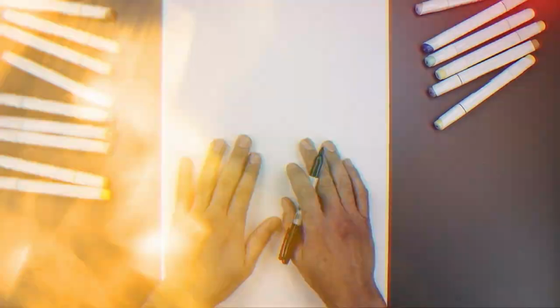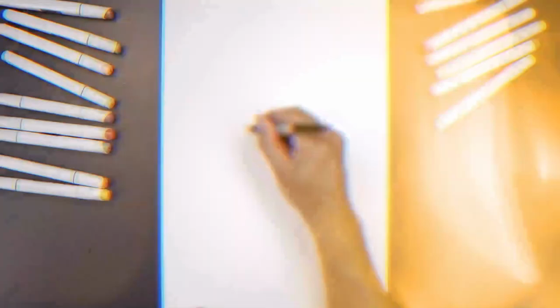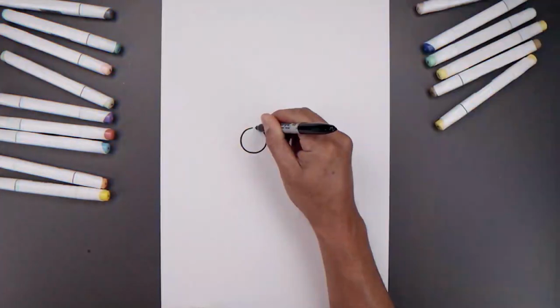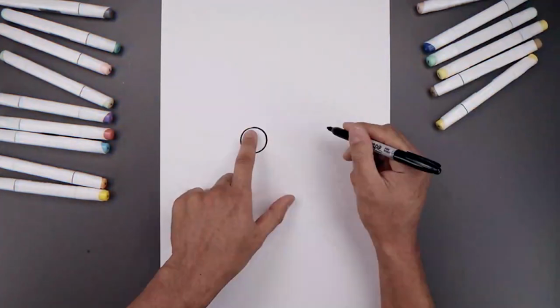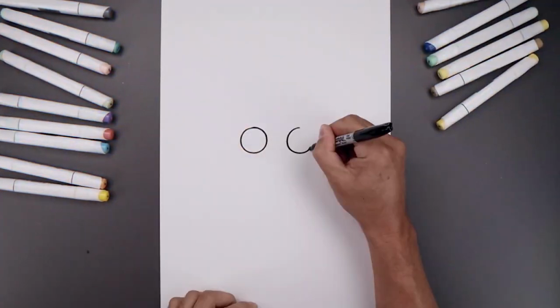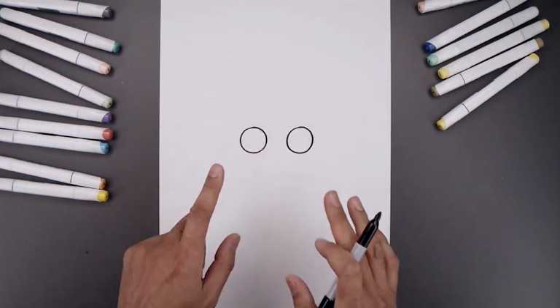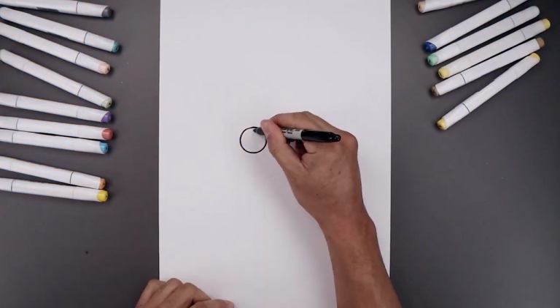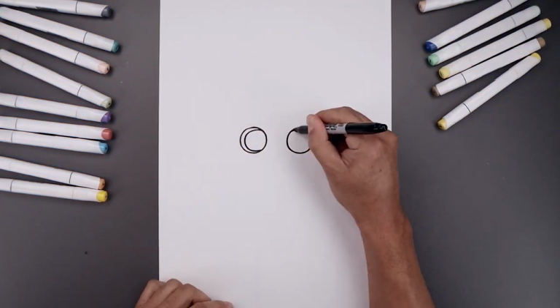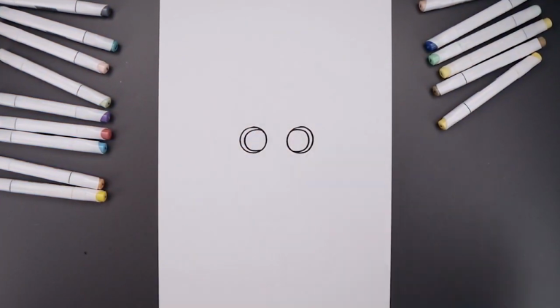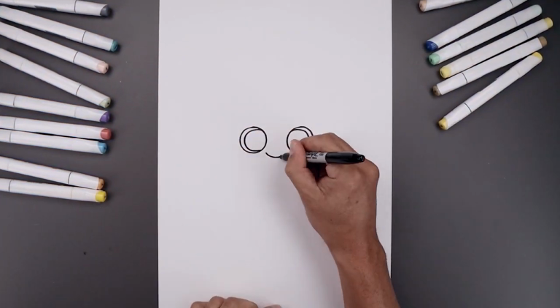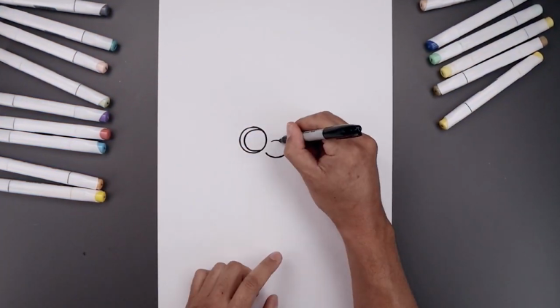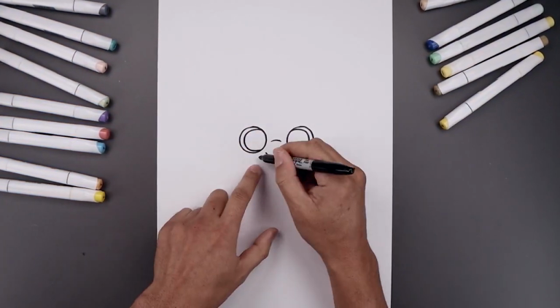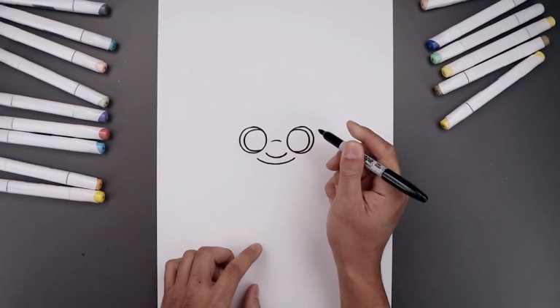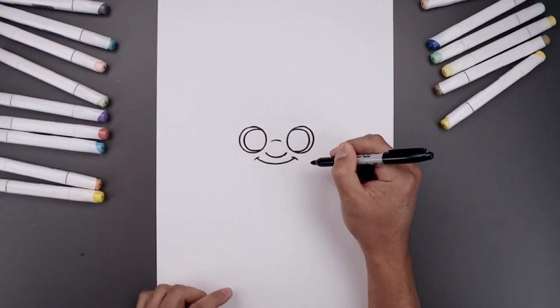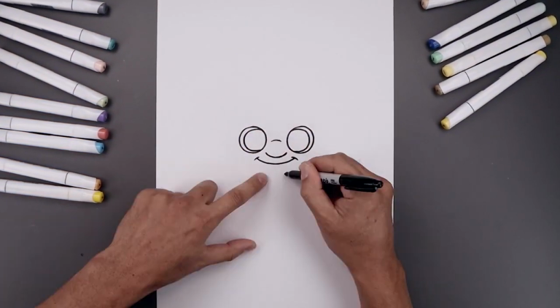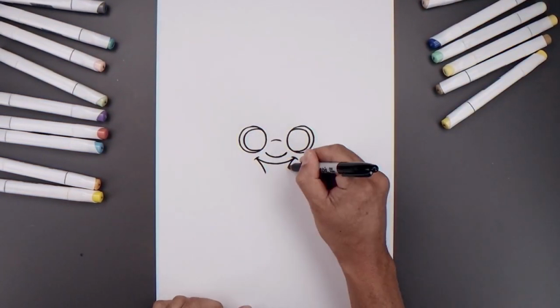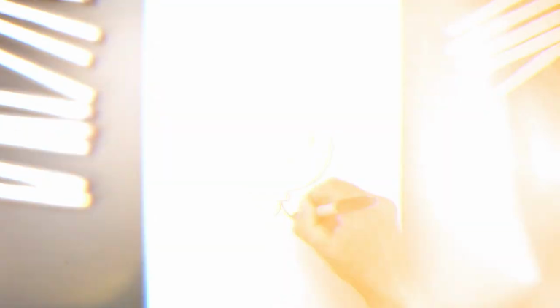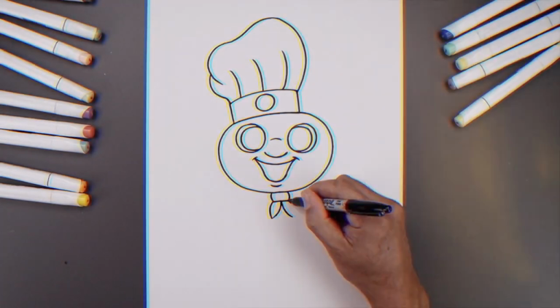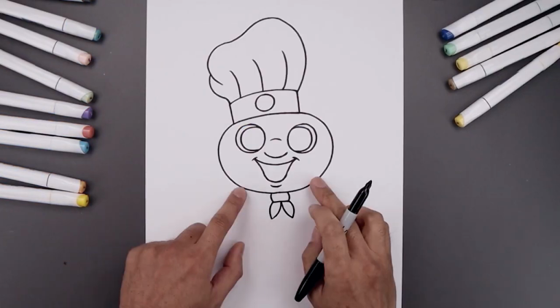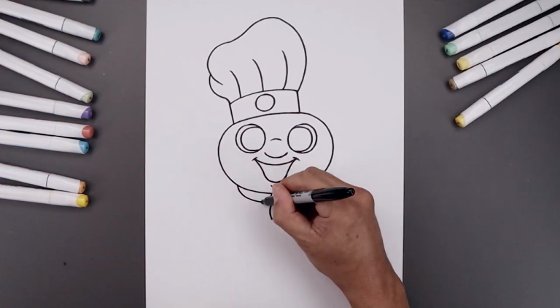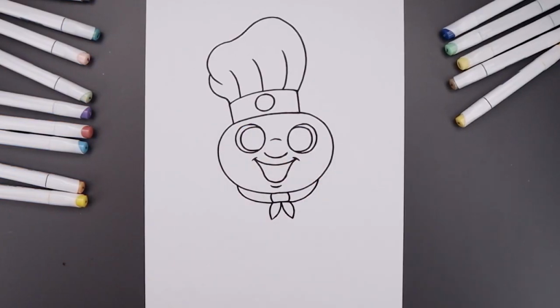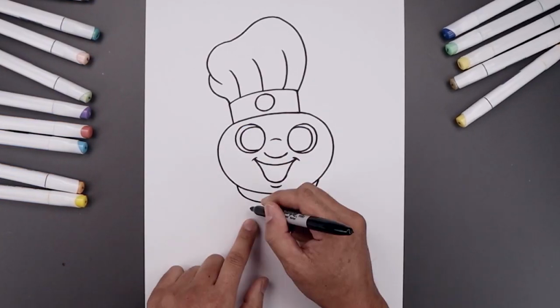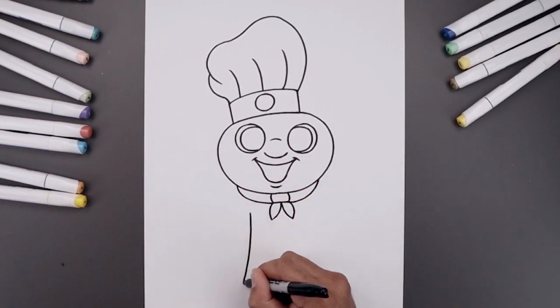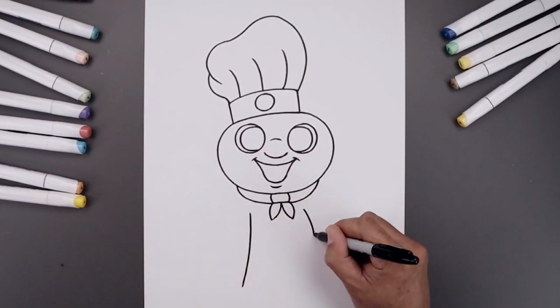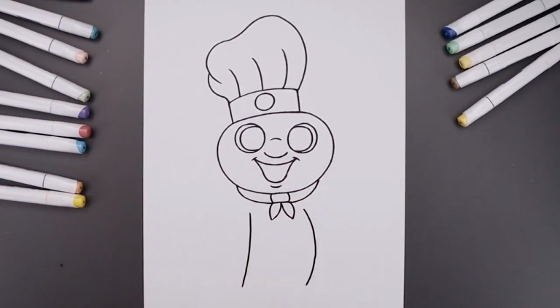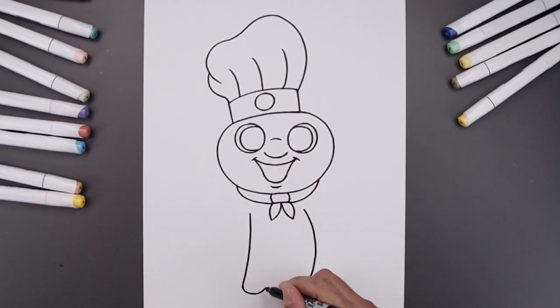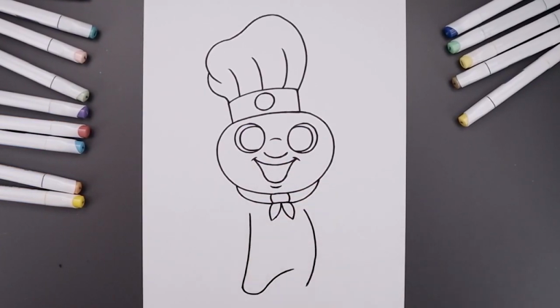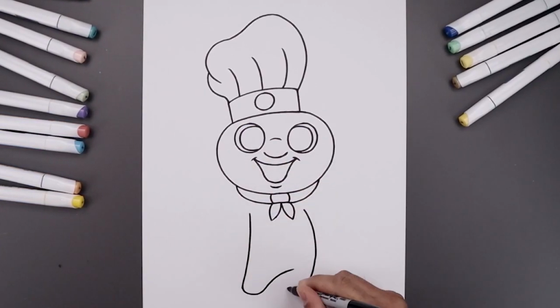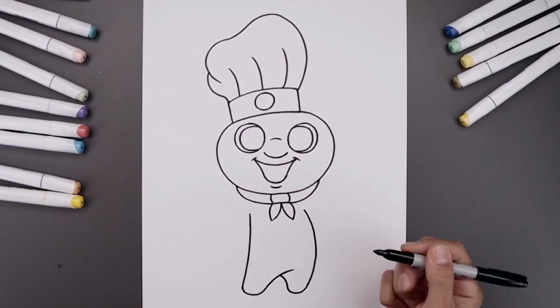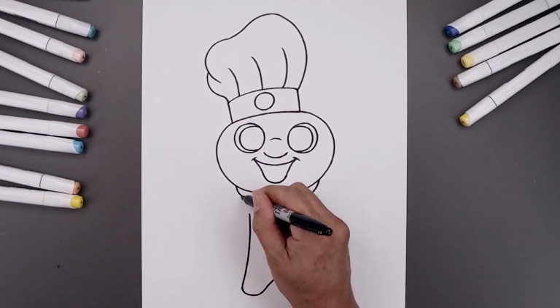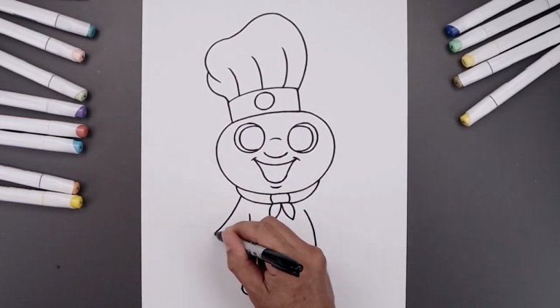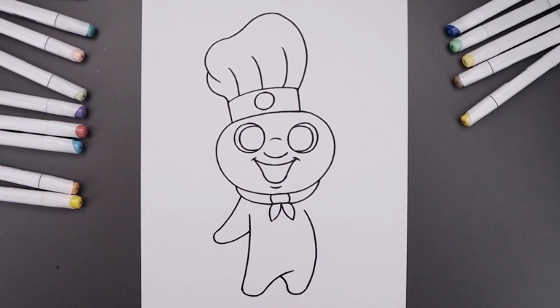What's up everyone and welcome to the club. In today's video I'll show you how to create a cute illustration of the Pillsbury Doughboy.